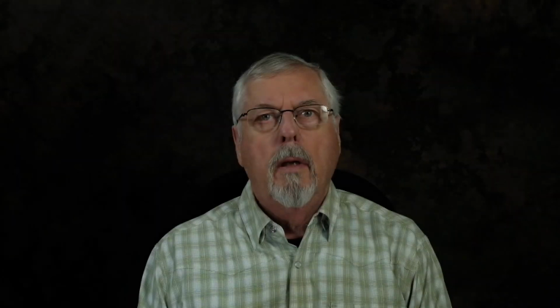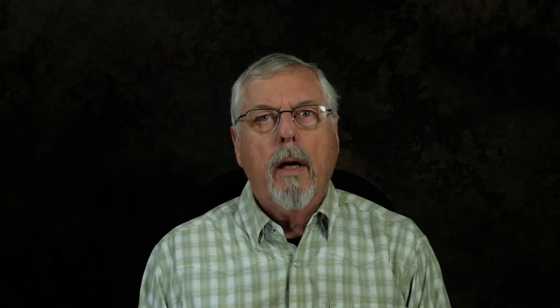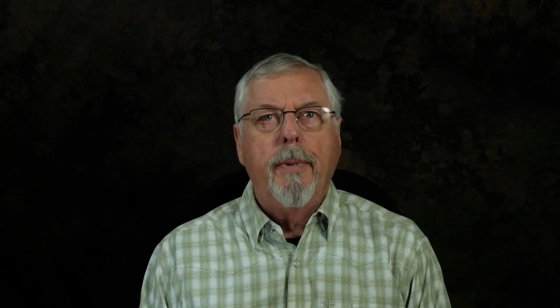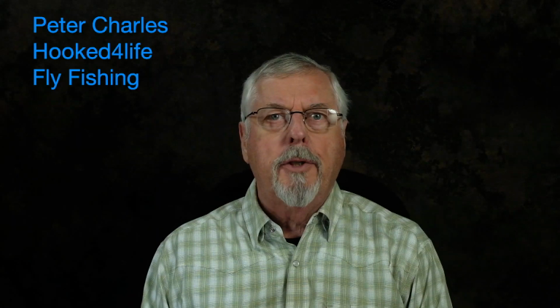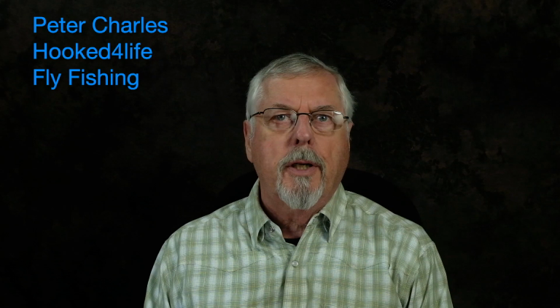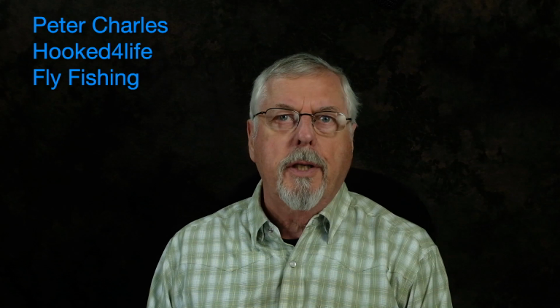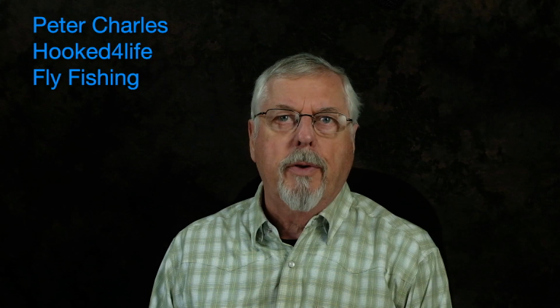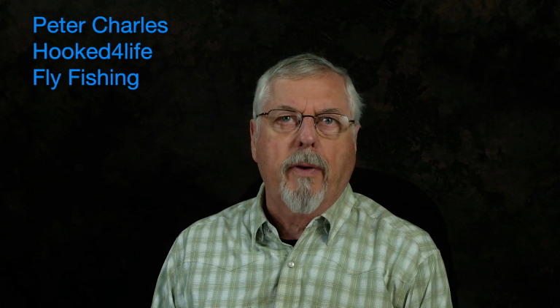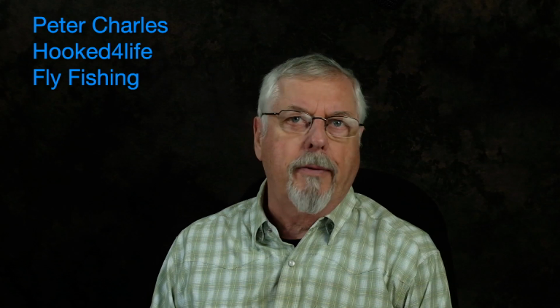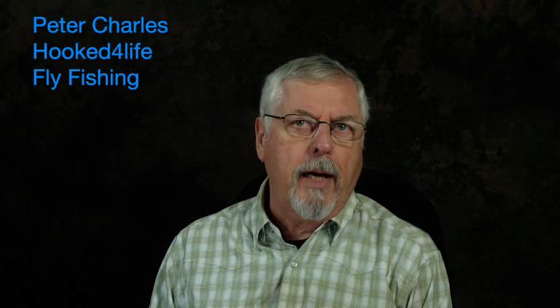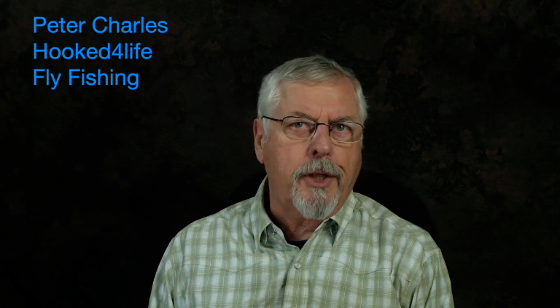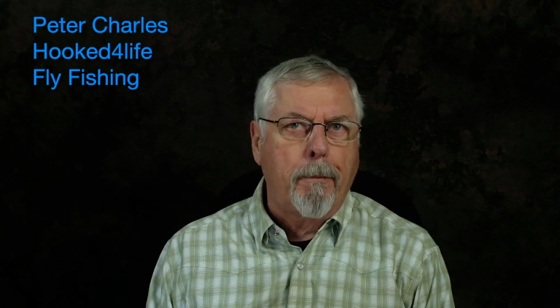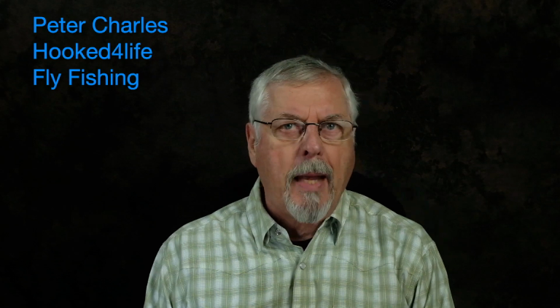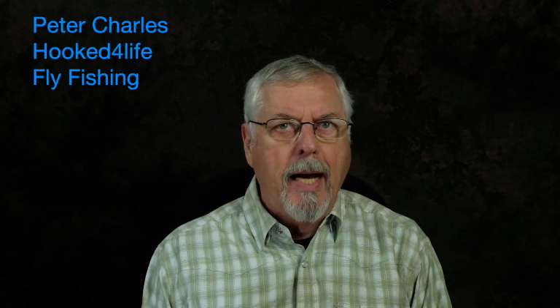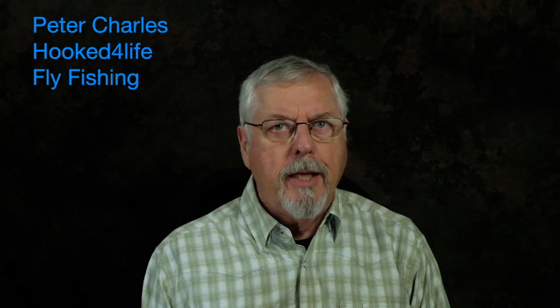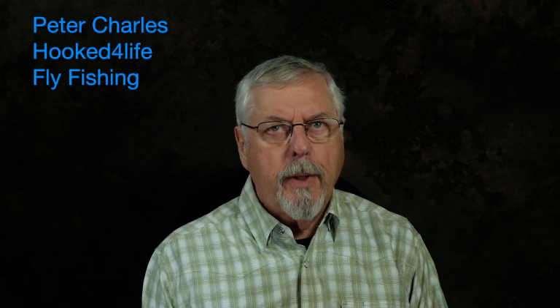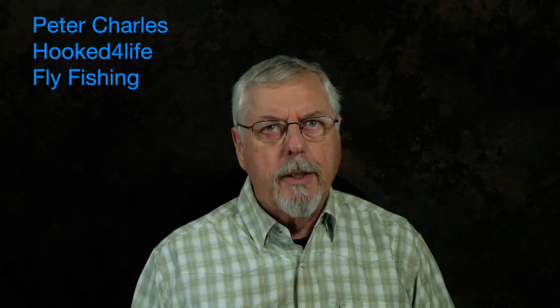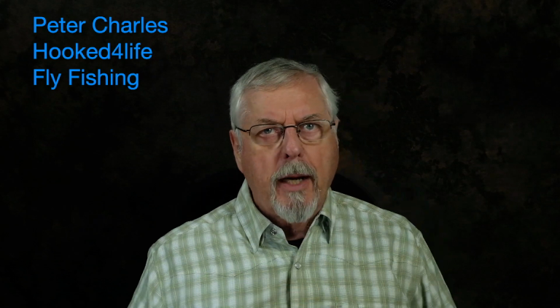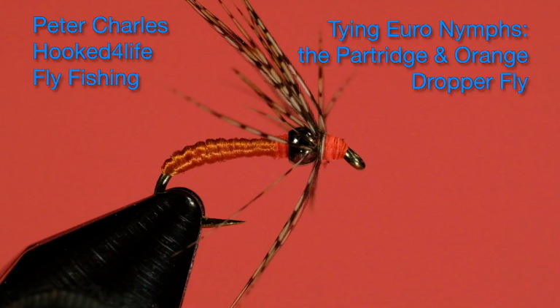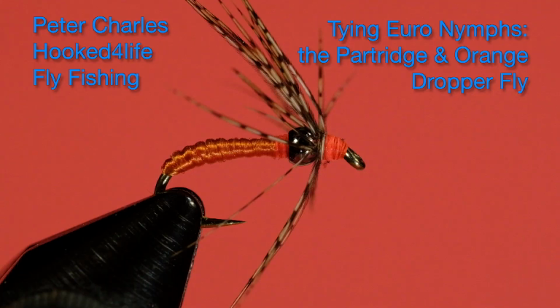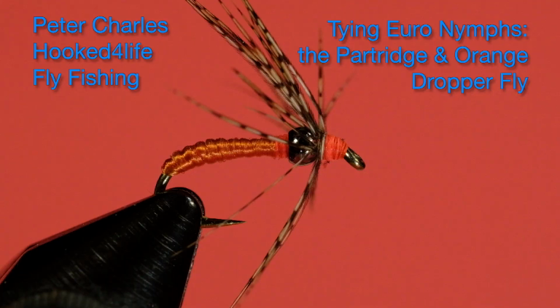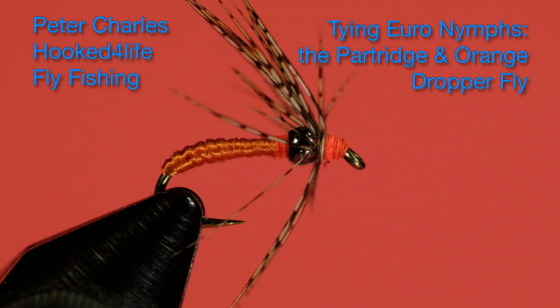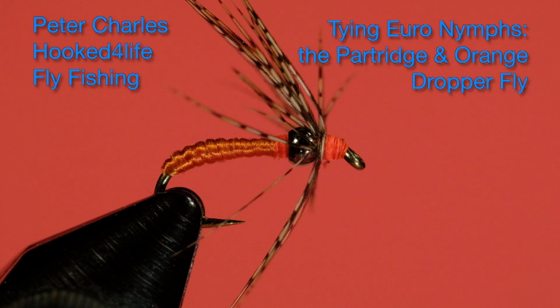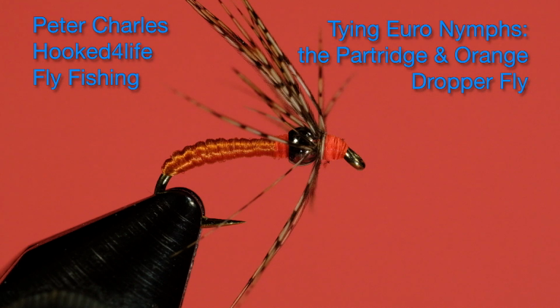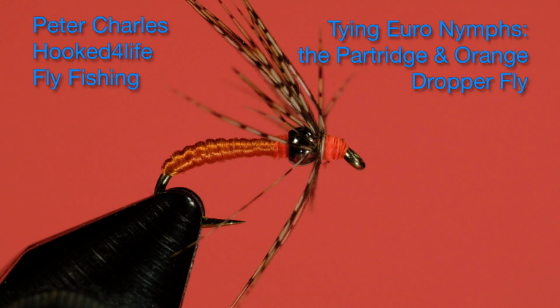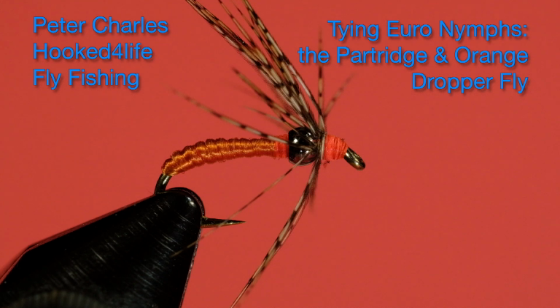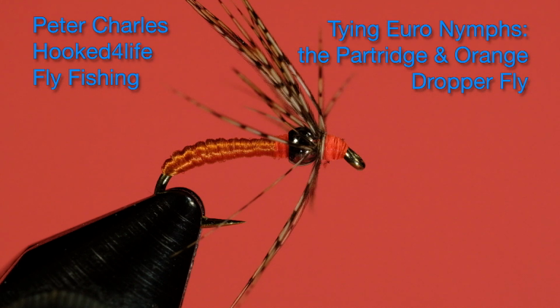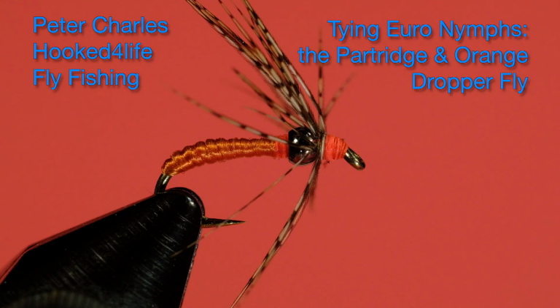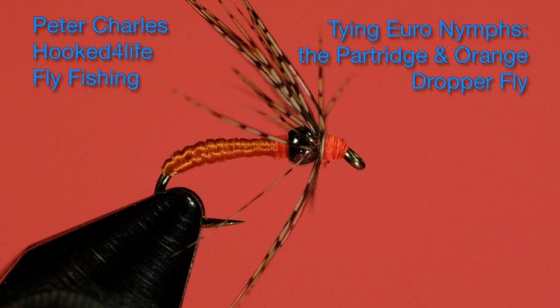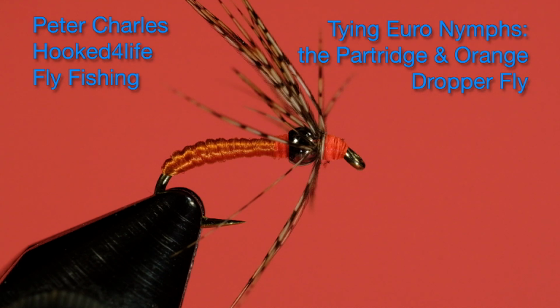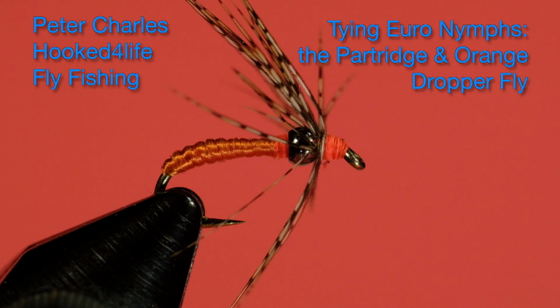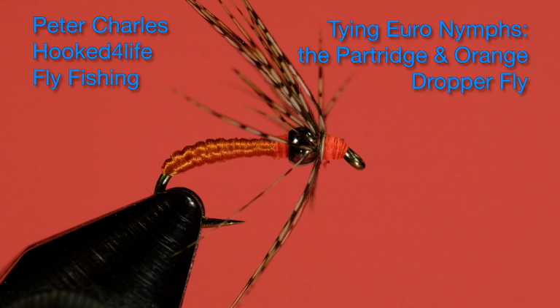Hi, Peter Charles here, Folk to Foli Fly Fishing, and today we're going to tie the partridge and orange fly, which is a traditional Yorkshire wet.